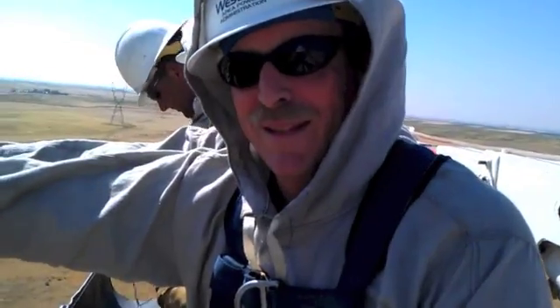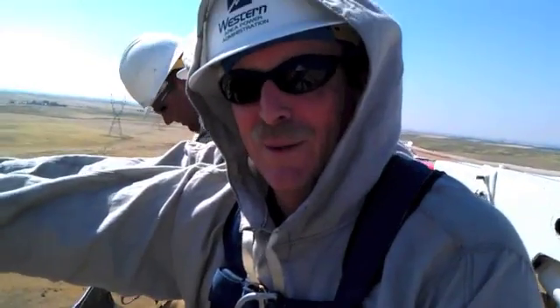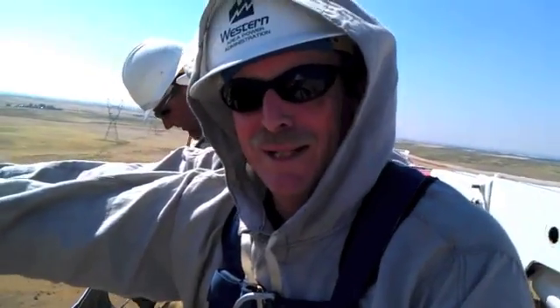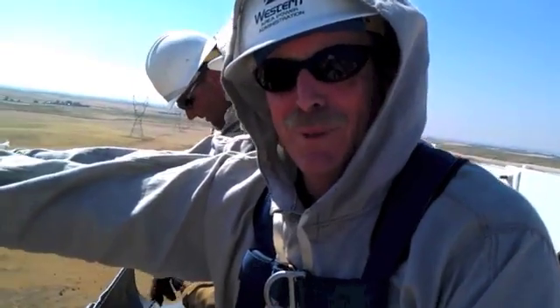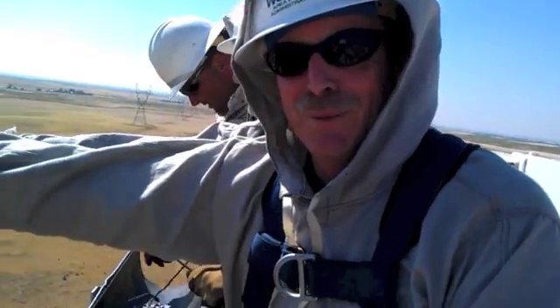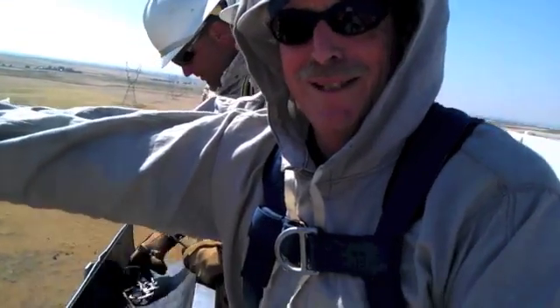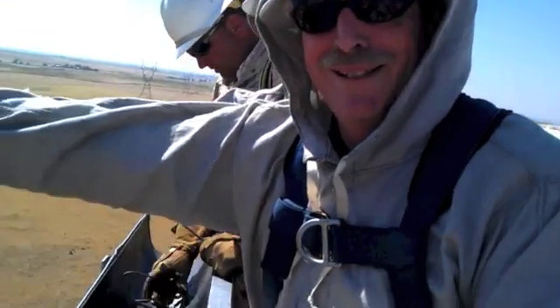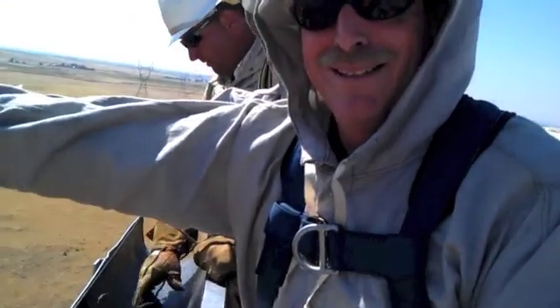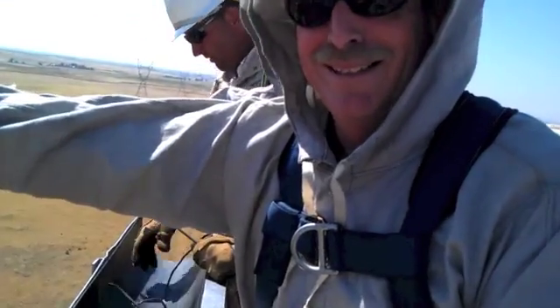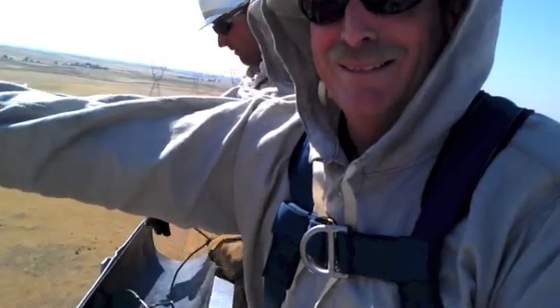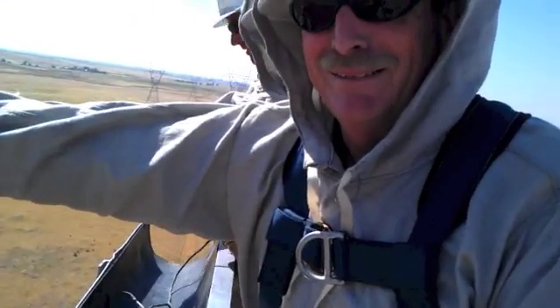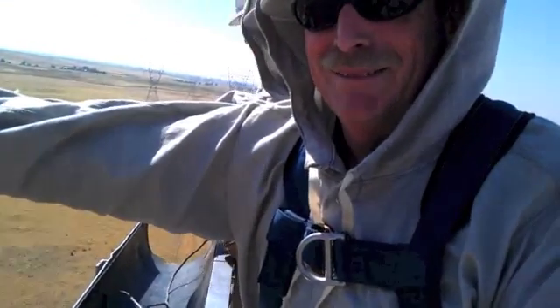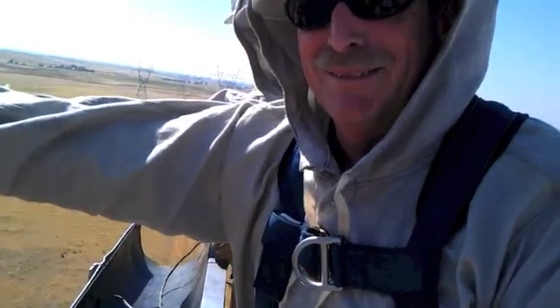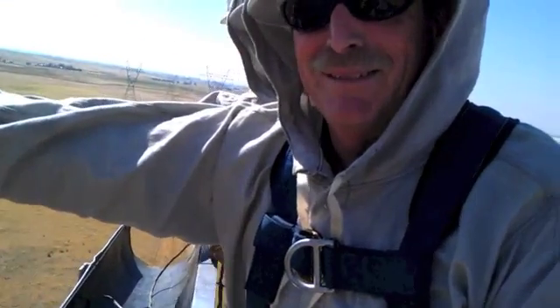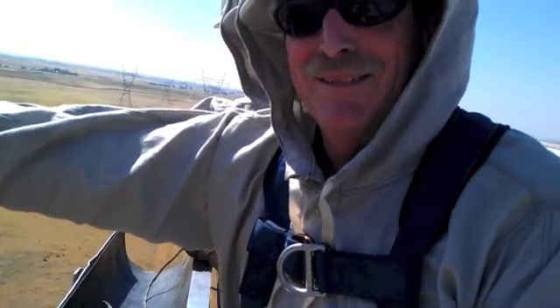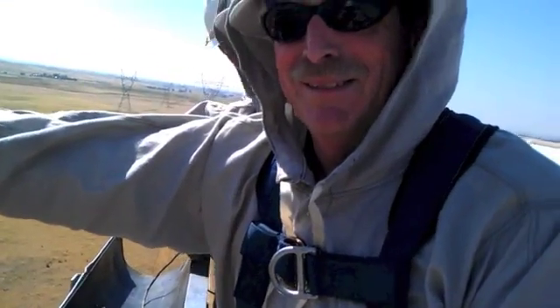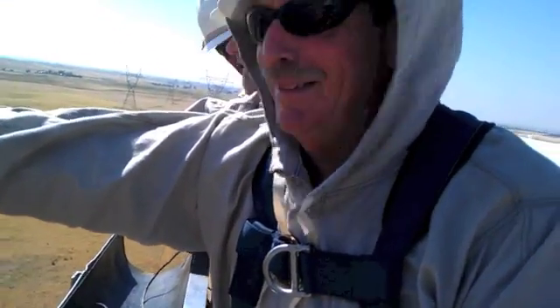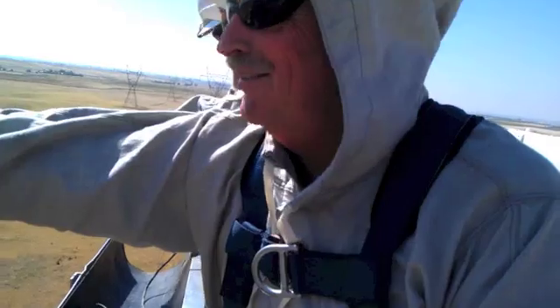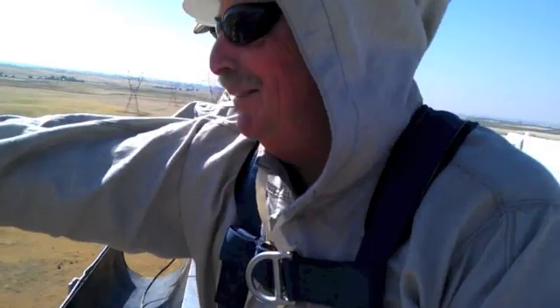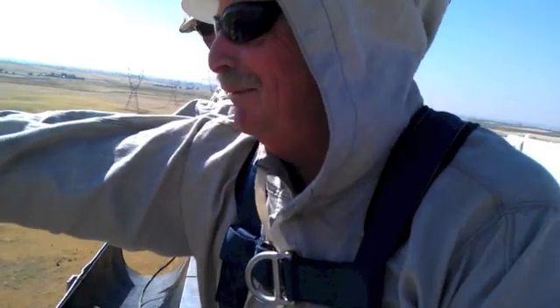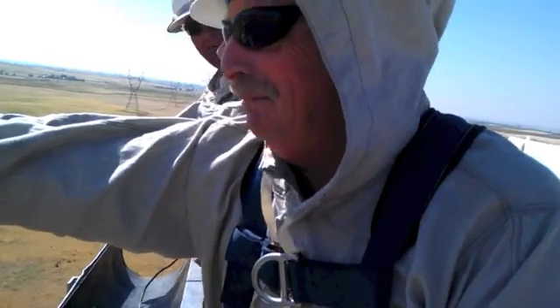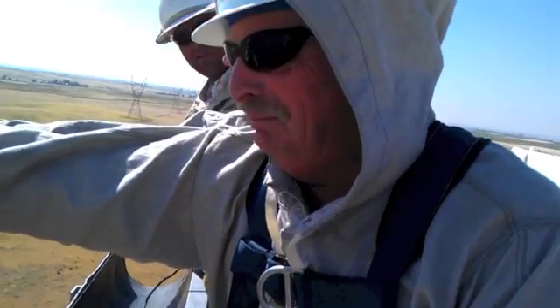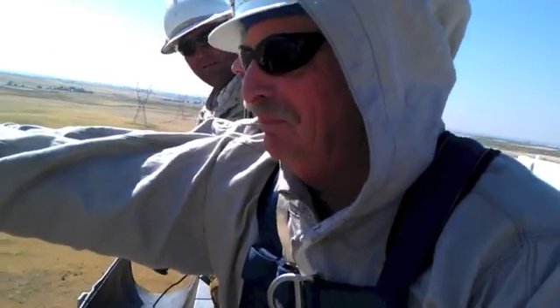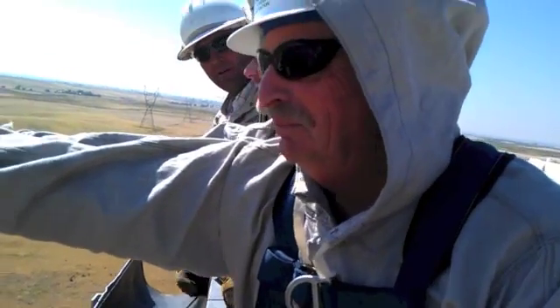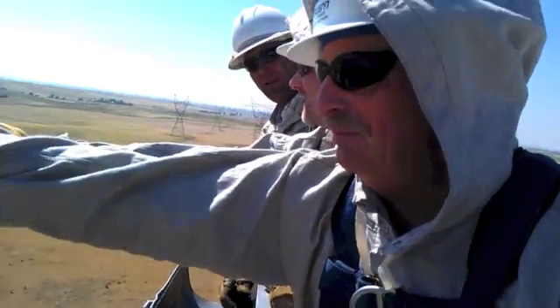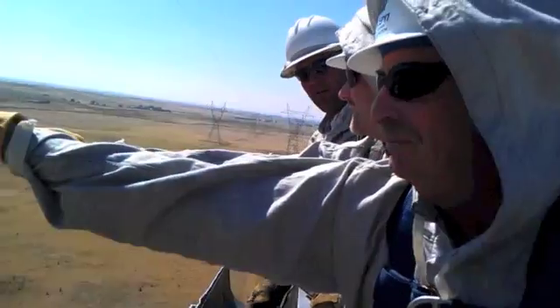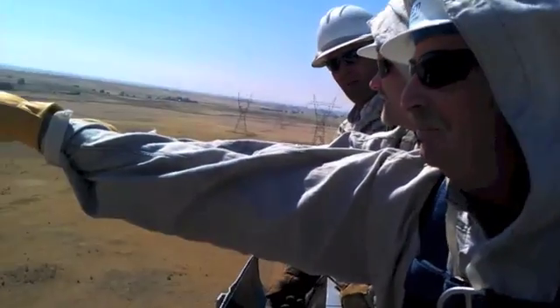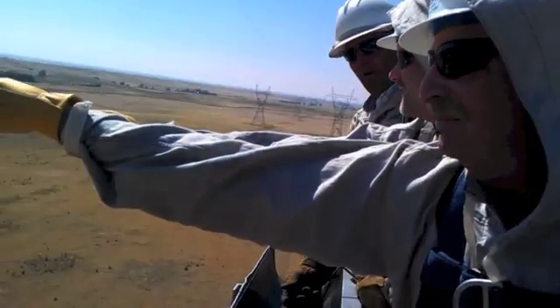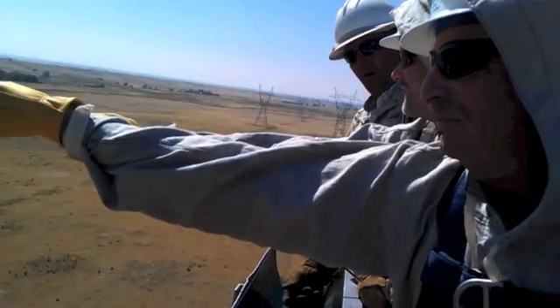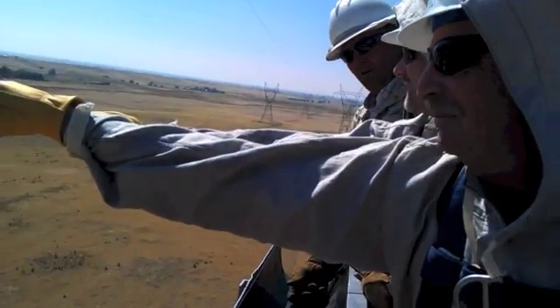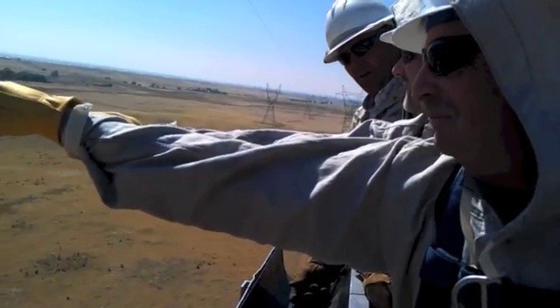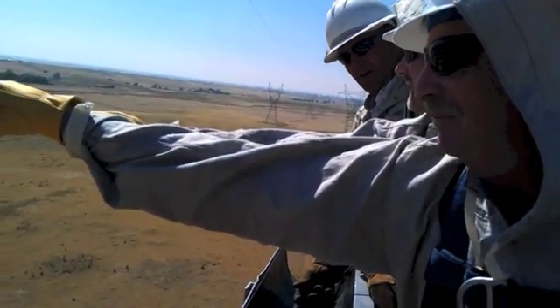How high up are we? Probably 85, 90 foot. Okay, okay.